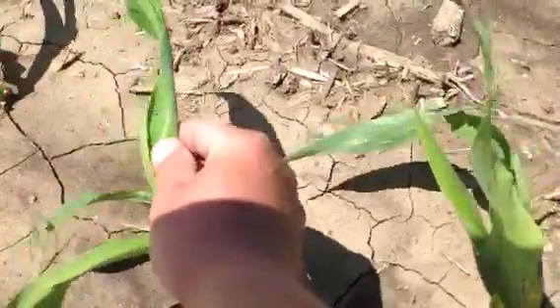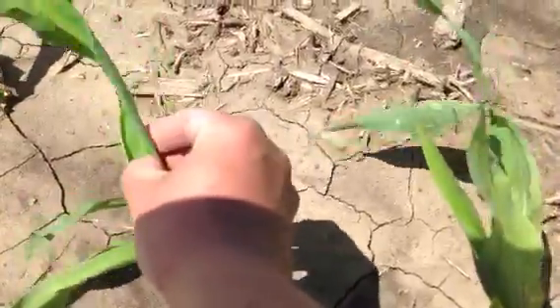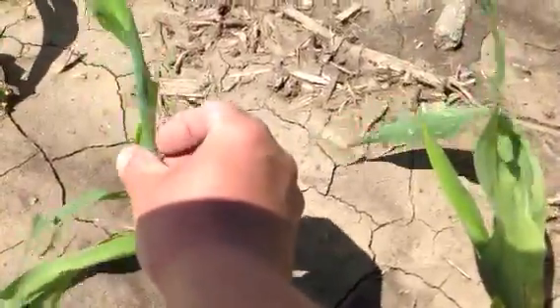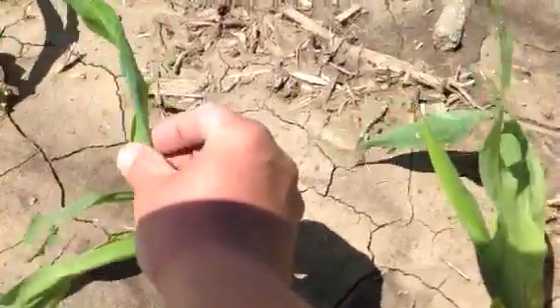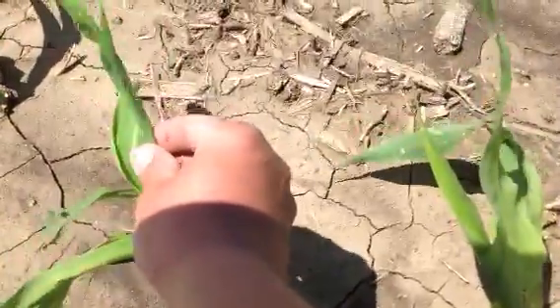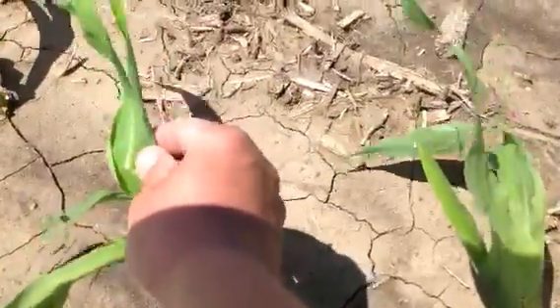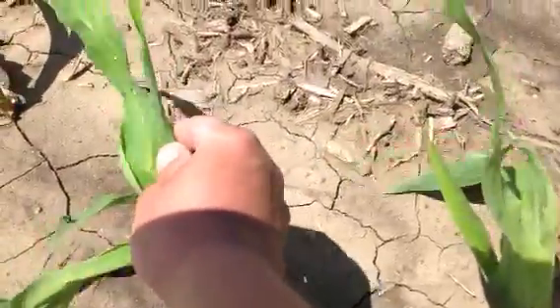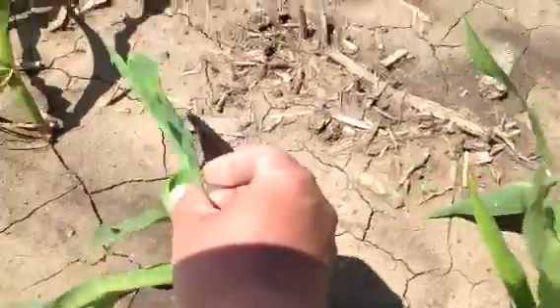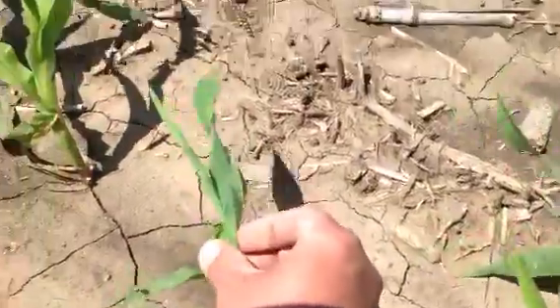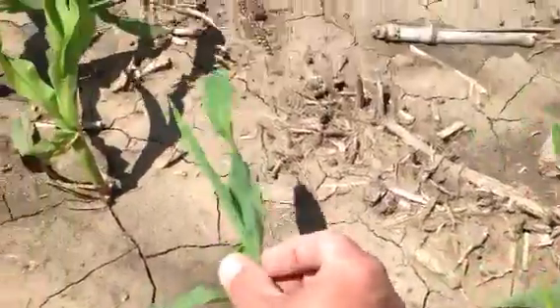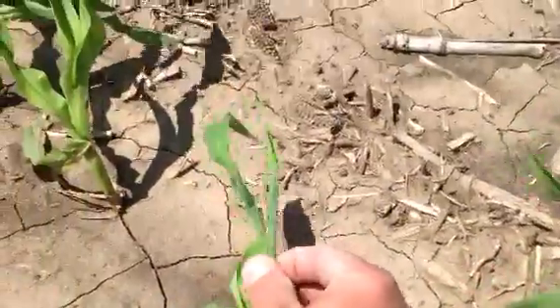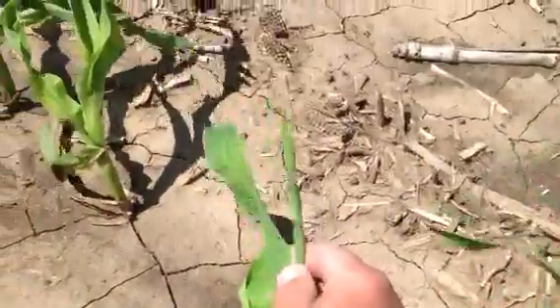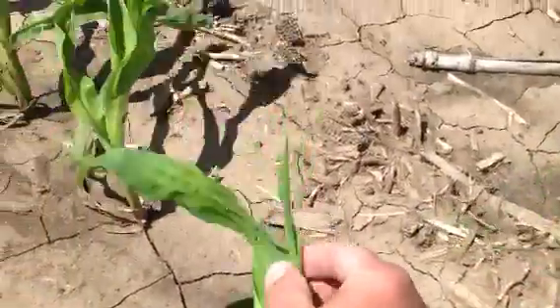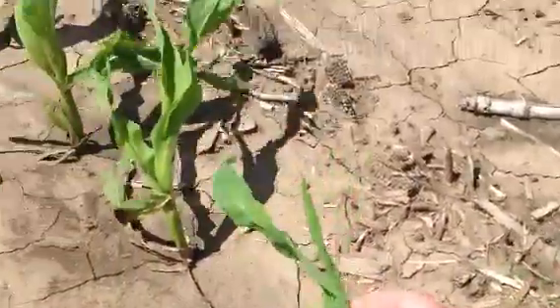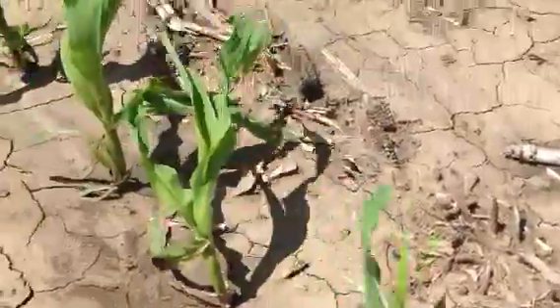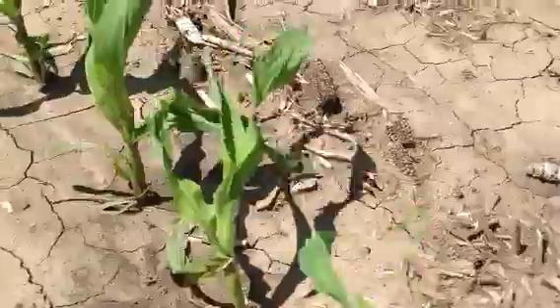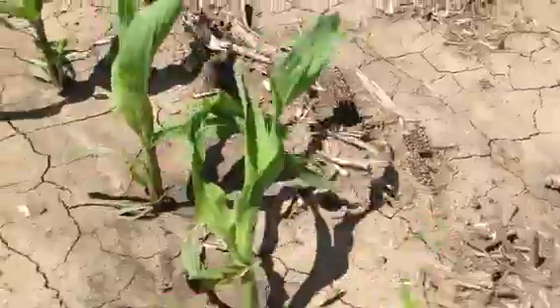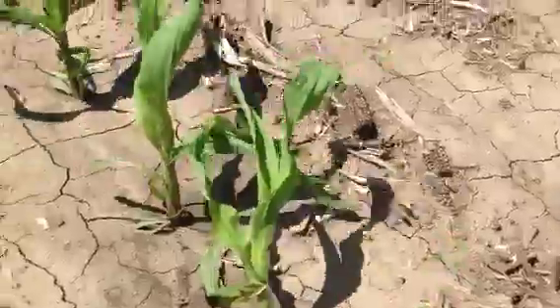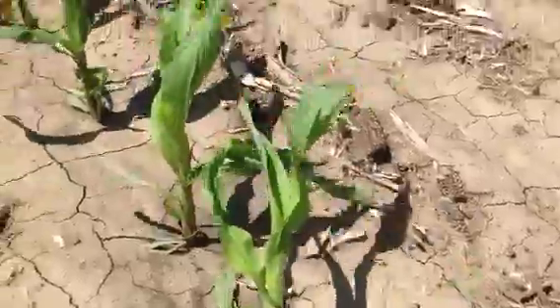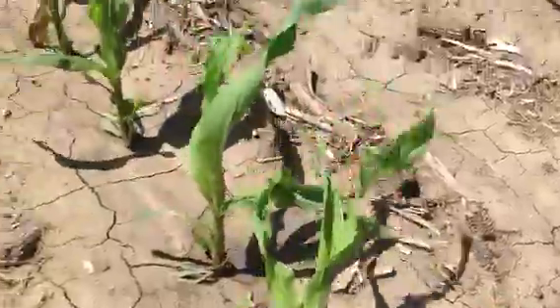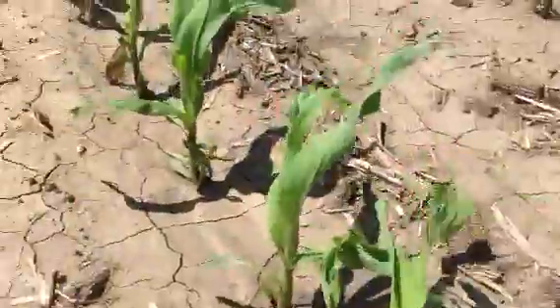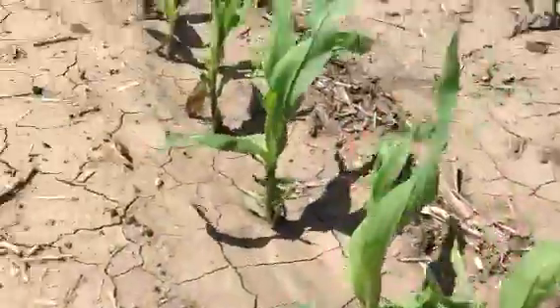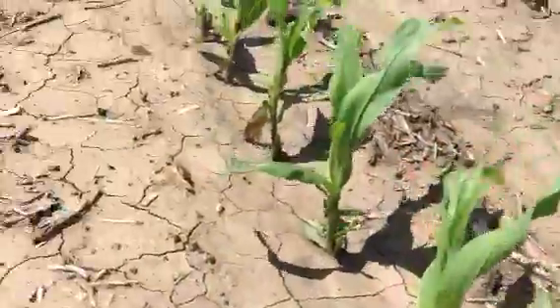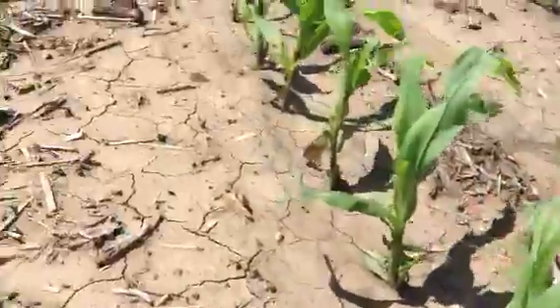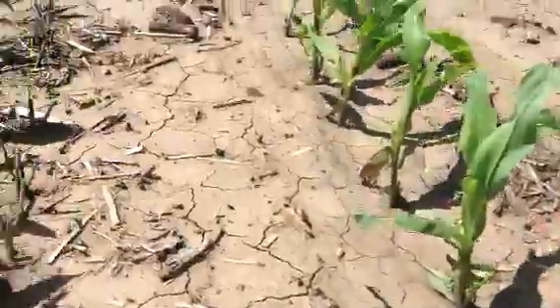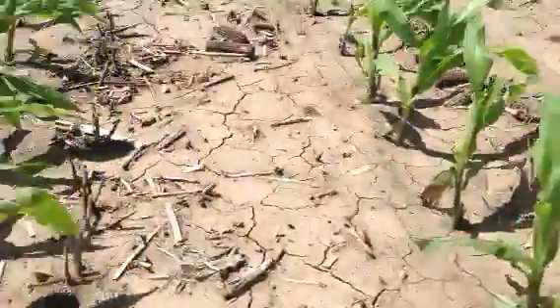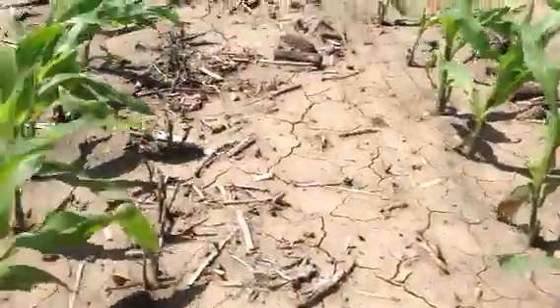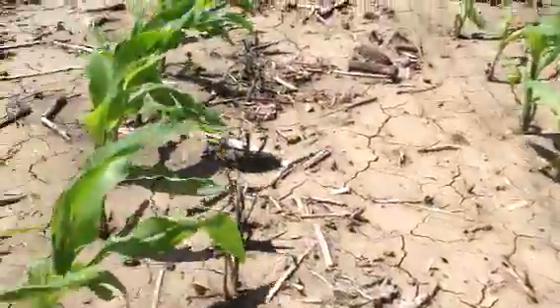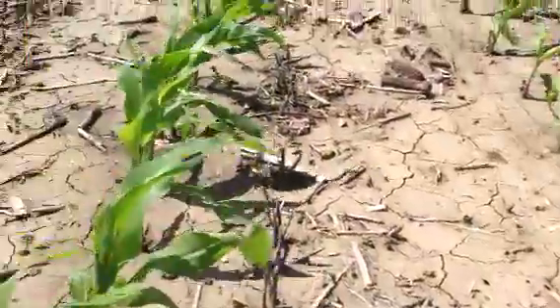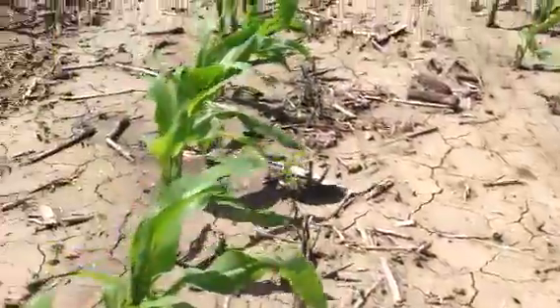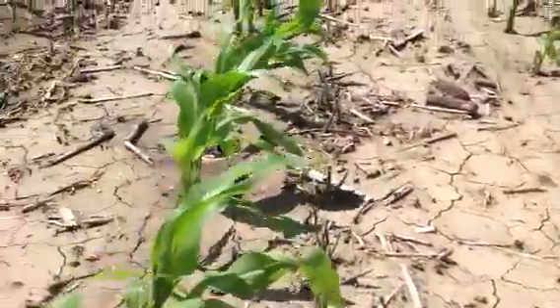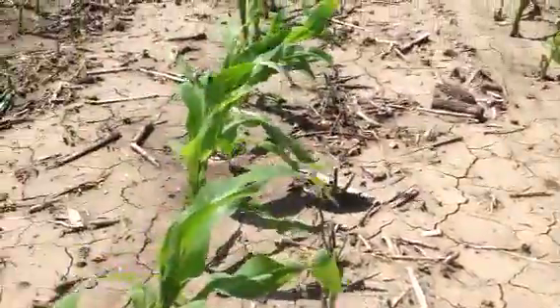It's not anything that's yield robbing, anything damaging. It will come out of it. It will be fine.